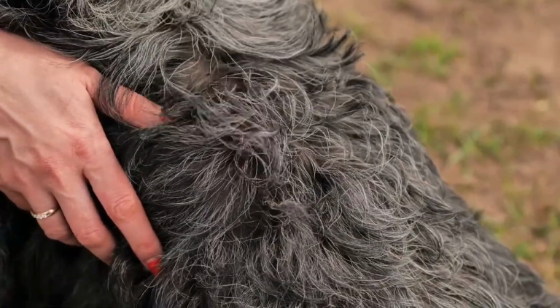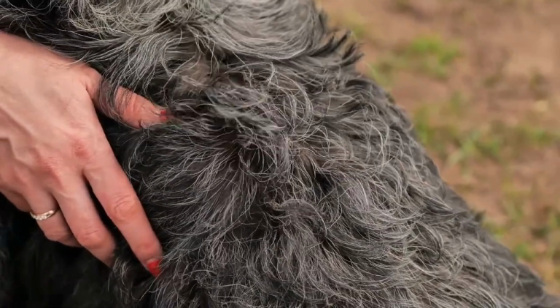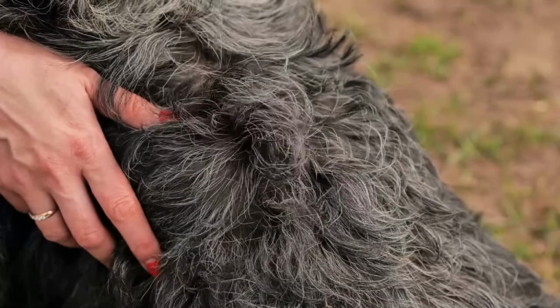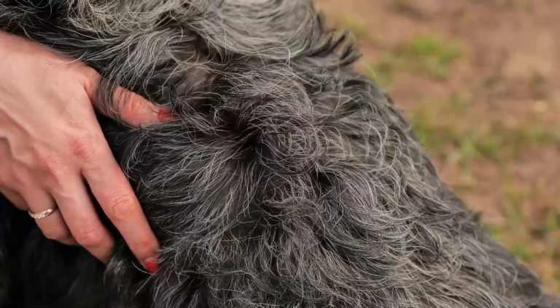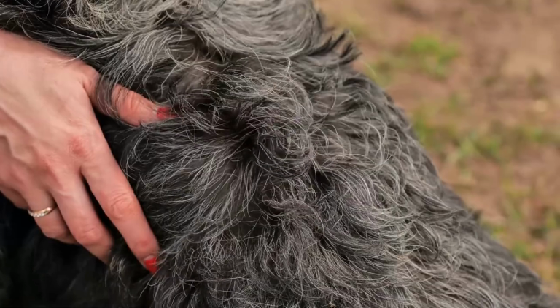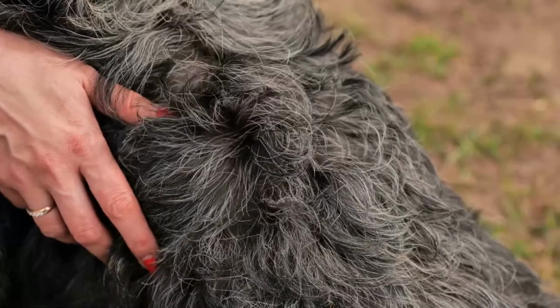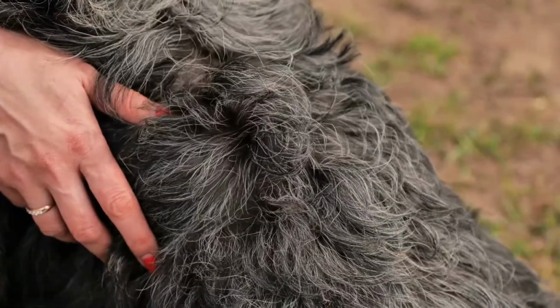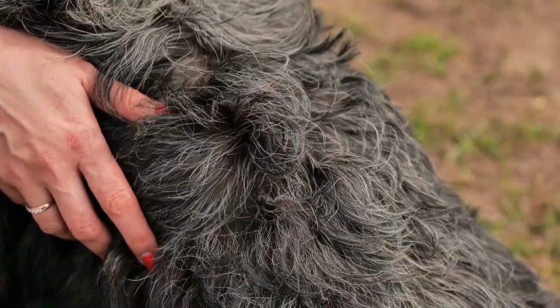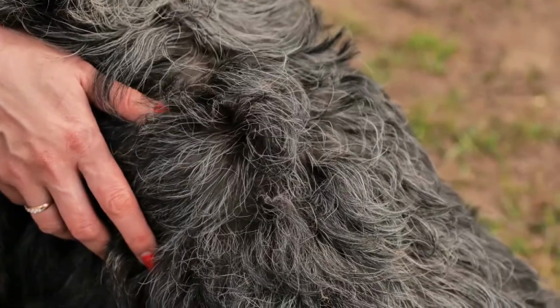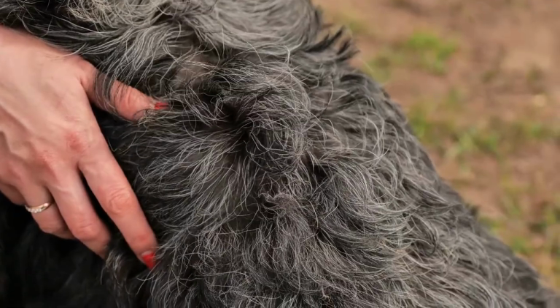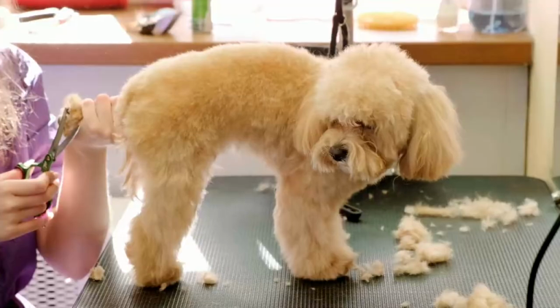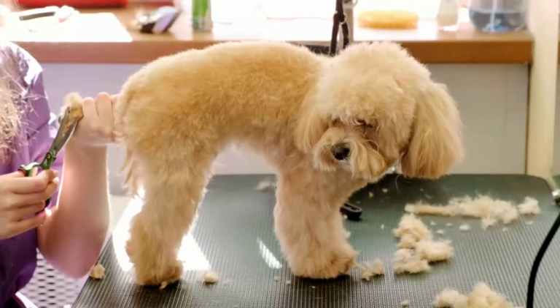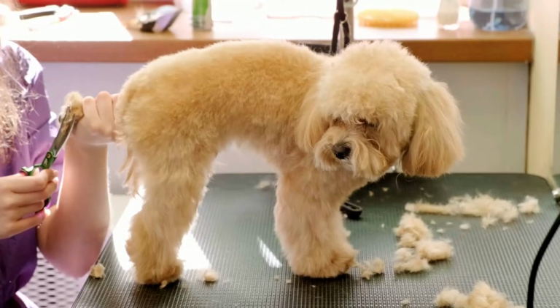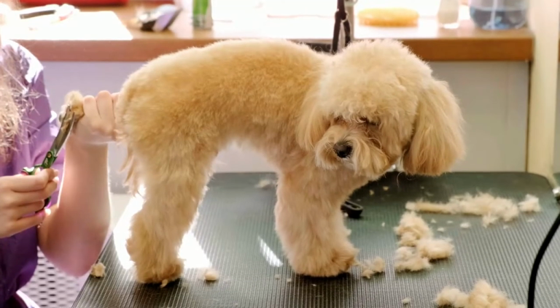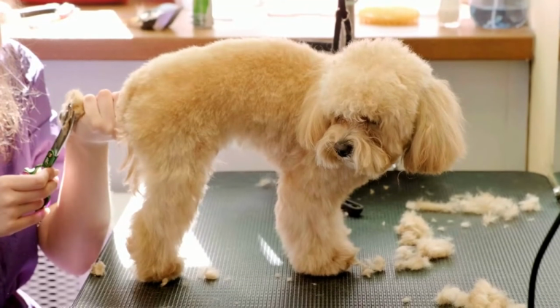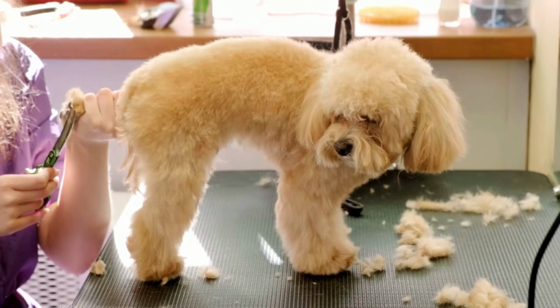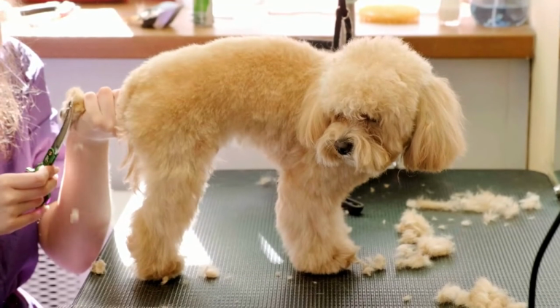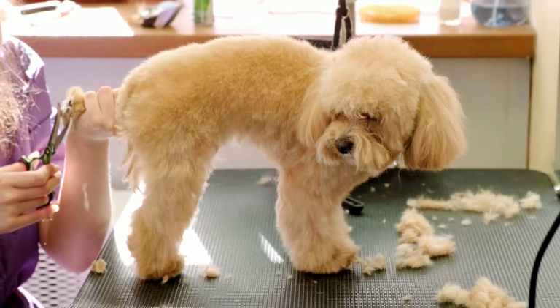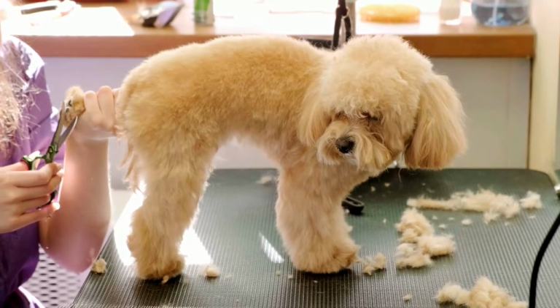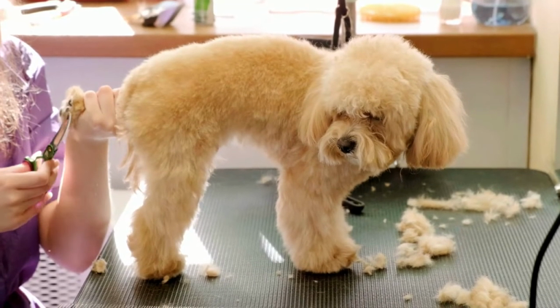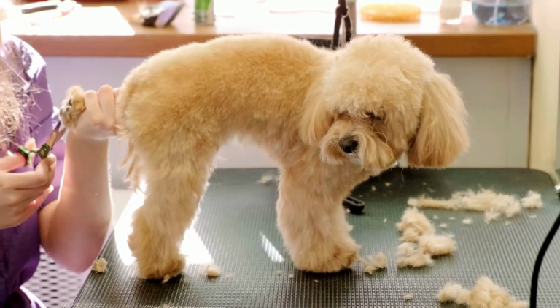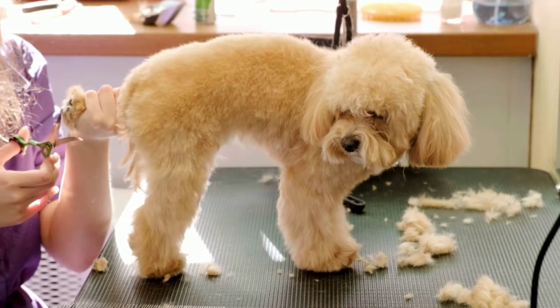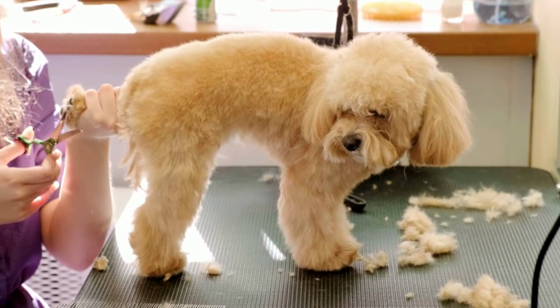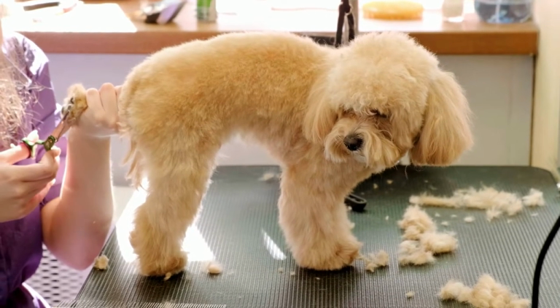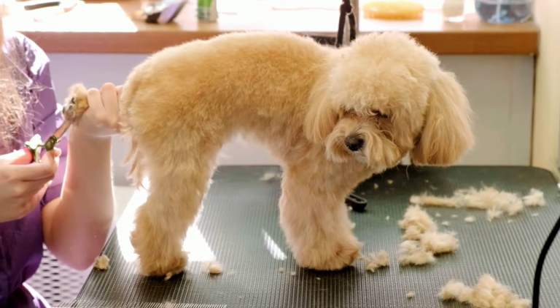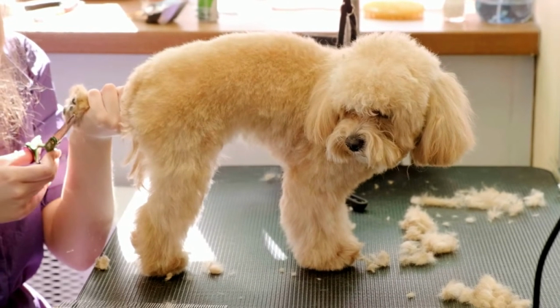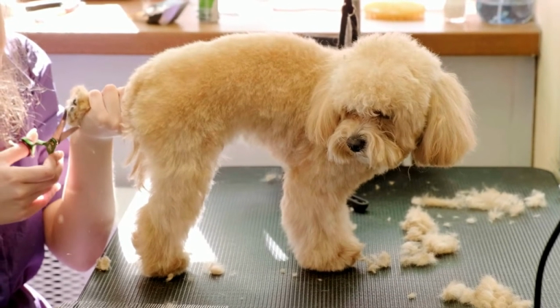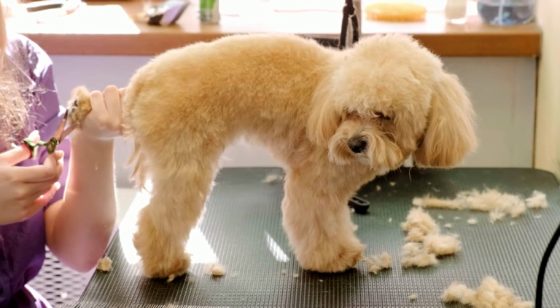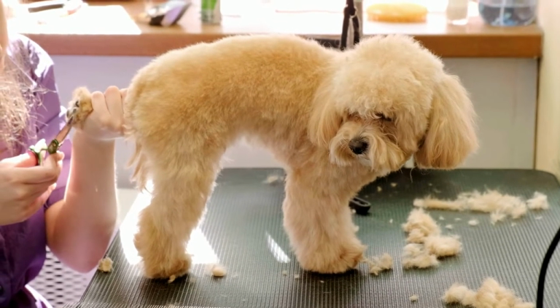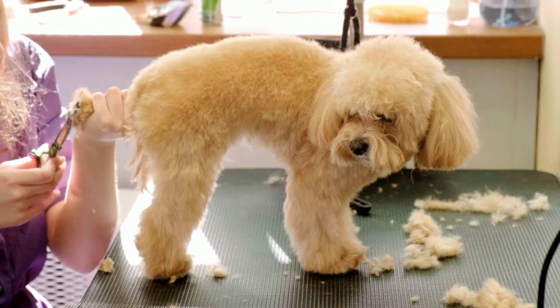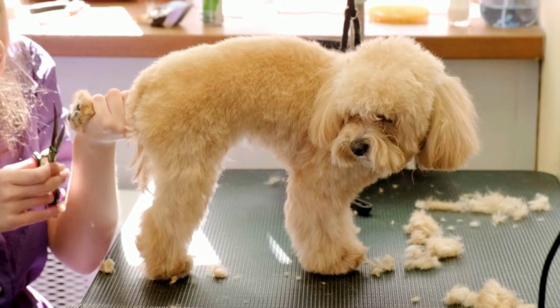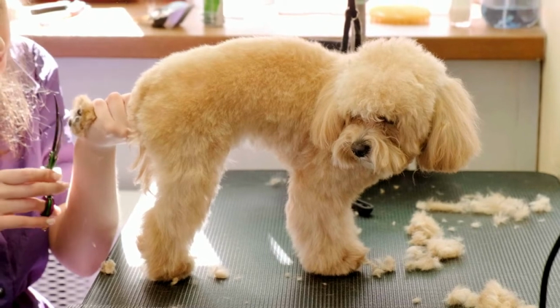Poodles do shed, but the fur gets tangled in the surrounding hair, which may lead to matting without proper care.